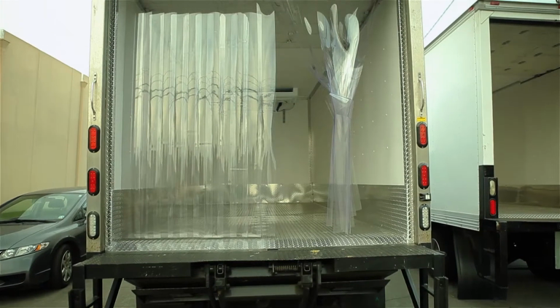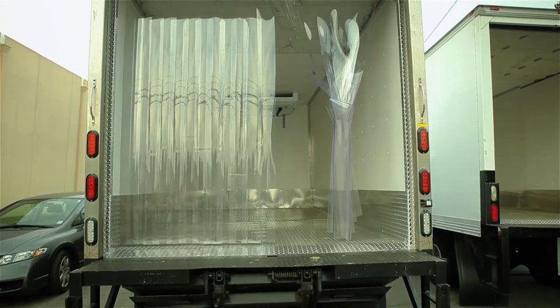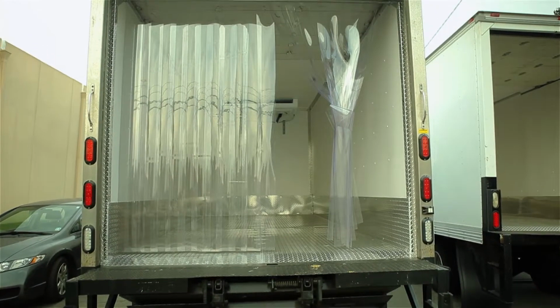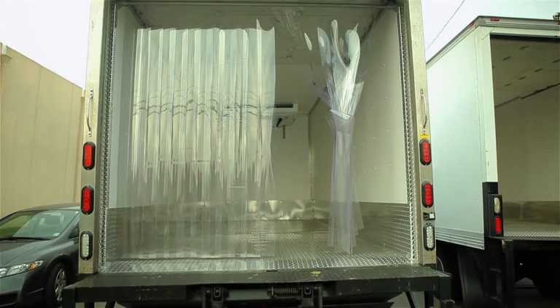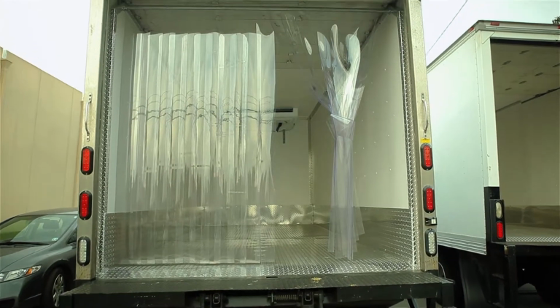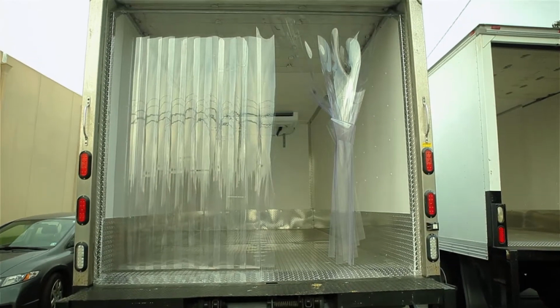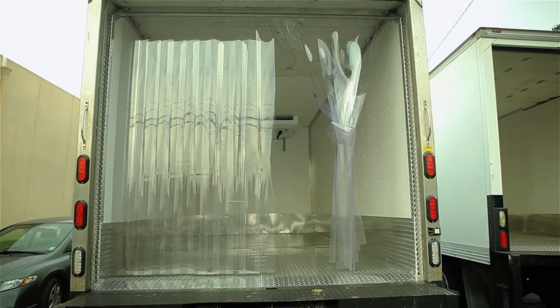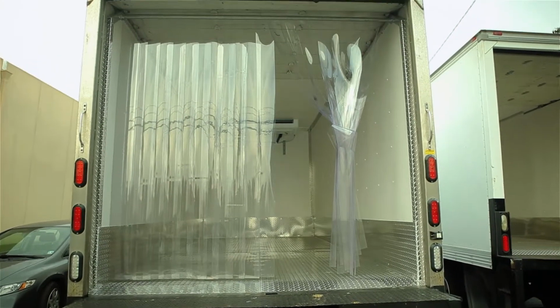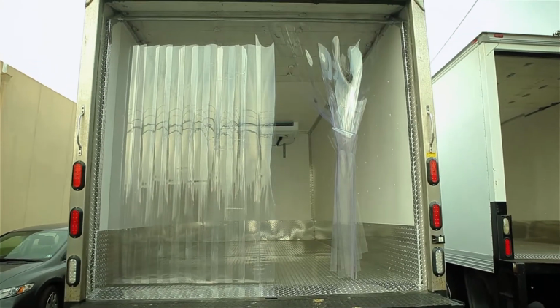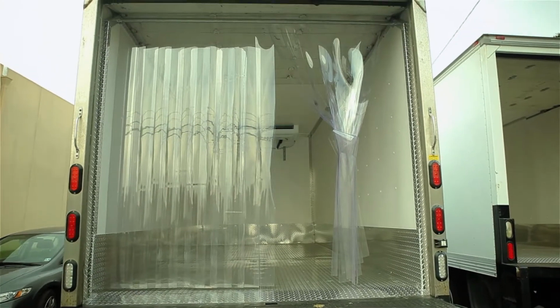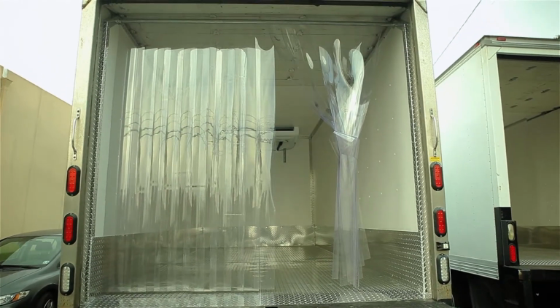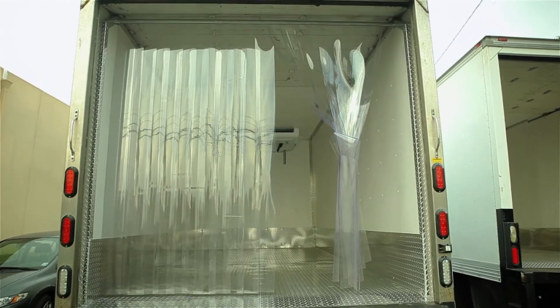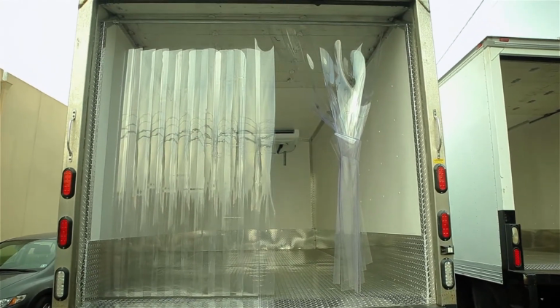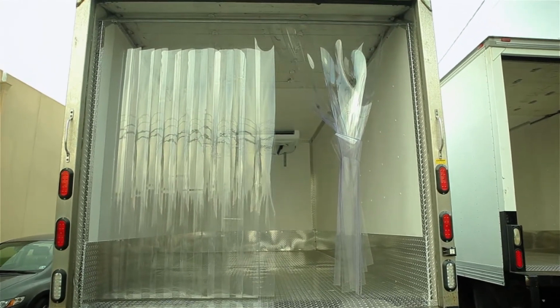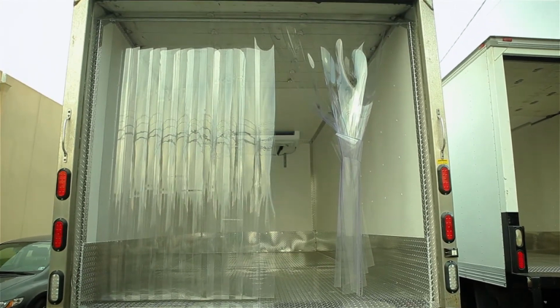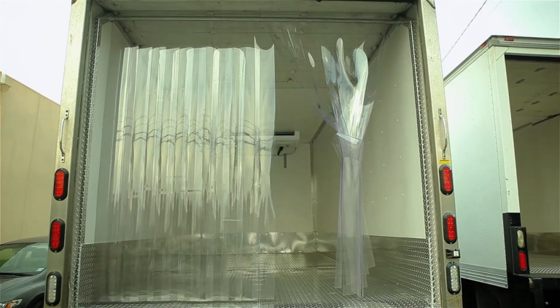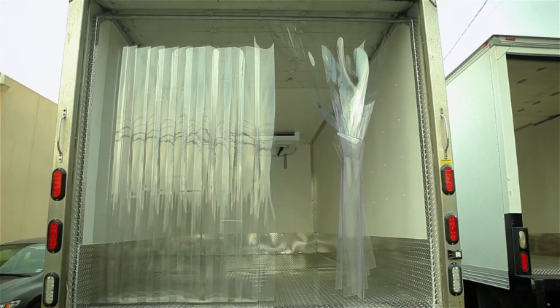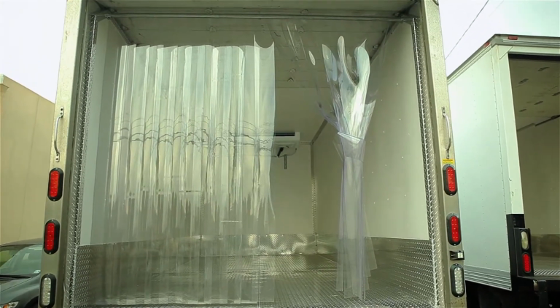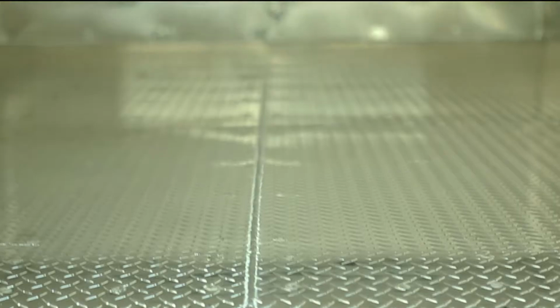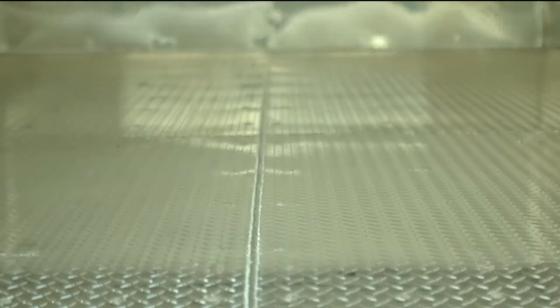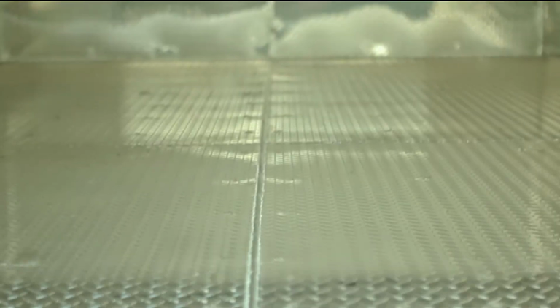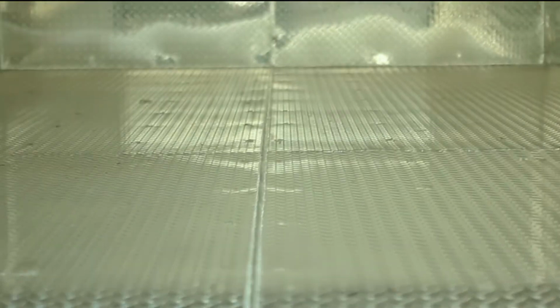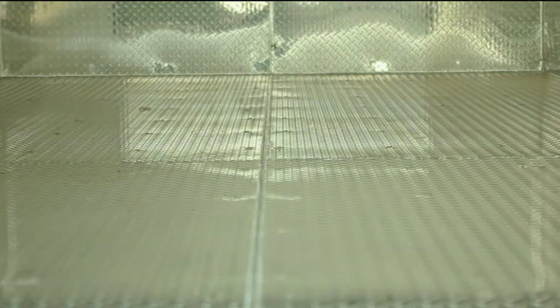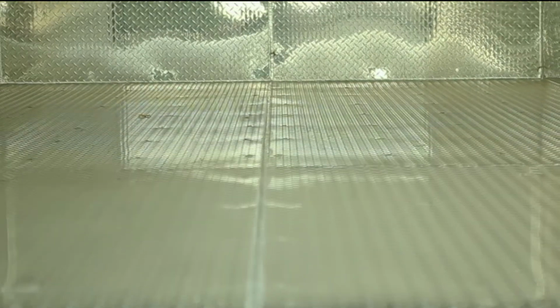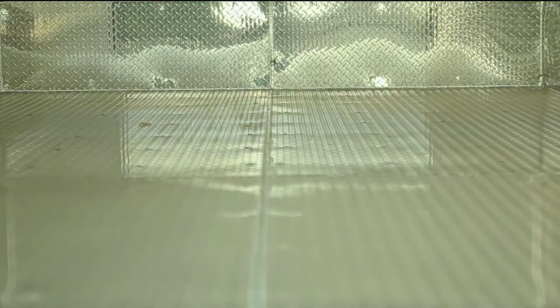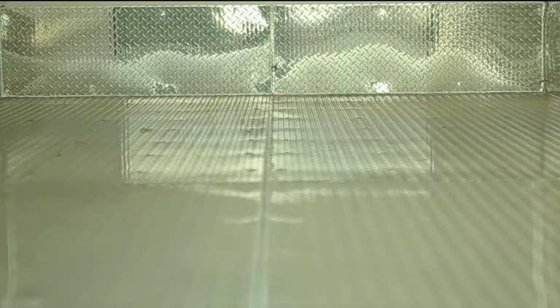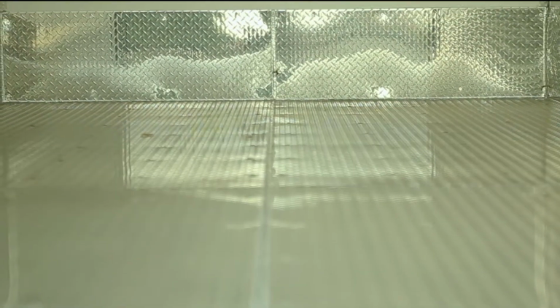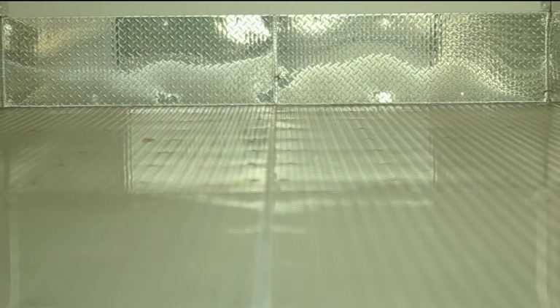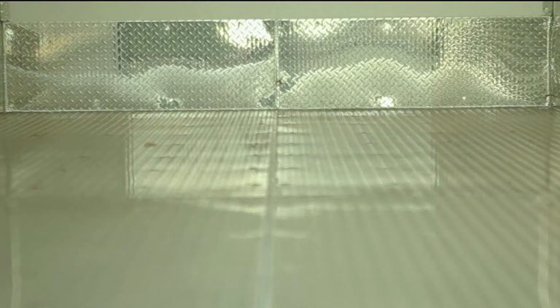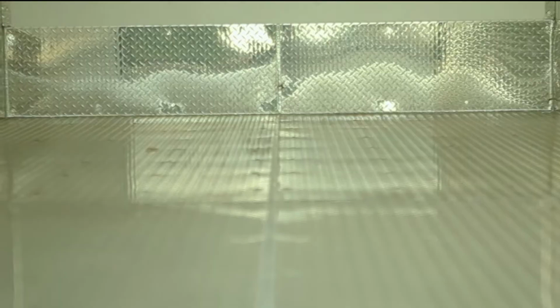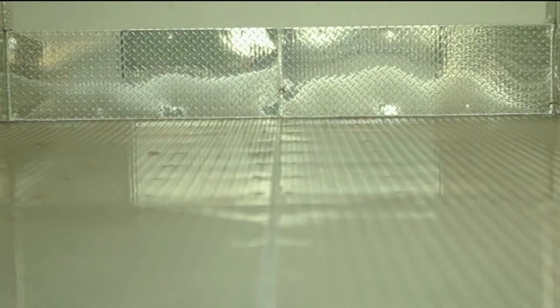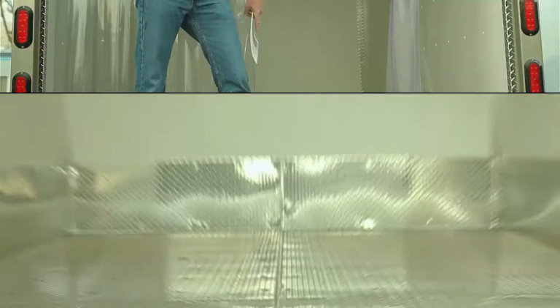This is the backside, the reefer side, to the 2015 Isuzu and 2015 Mitsubishi.